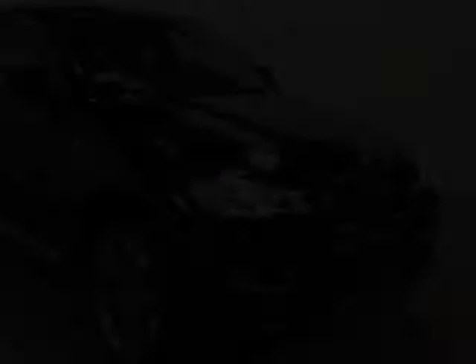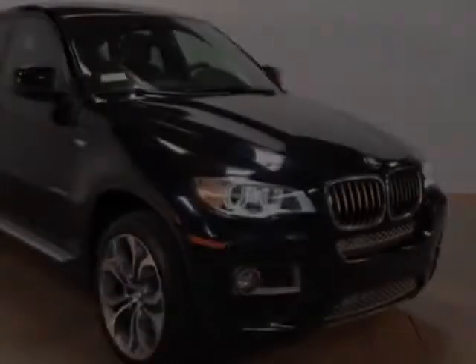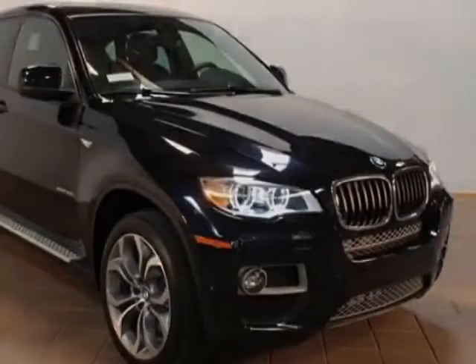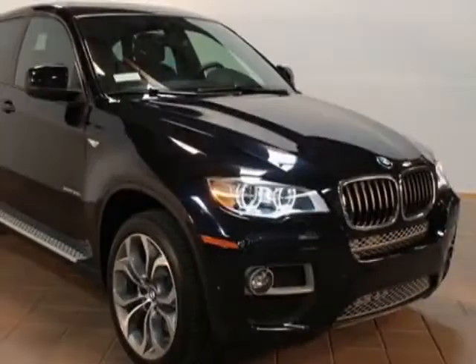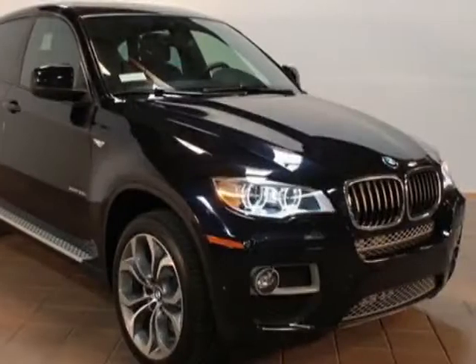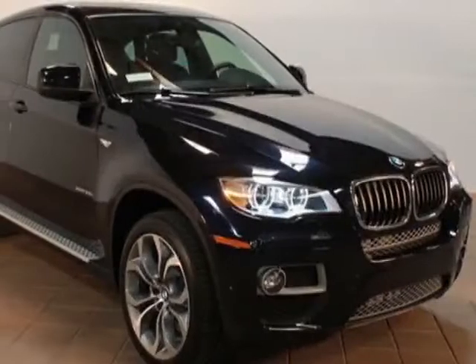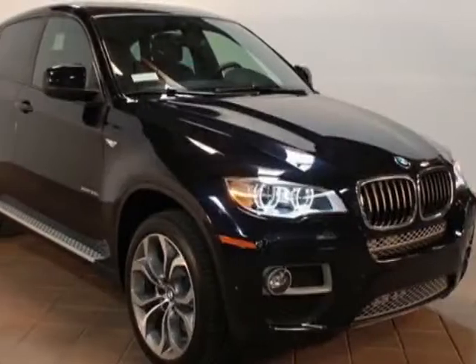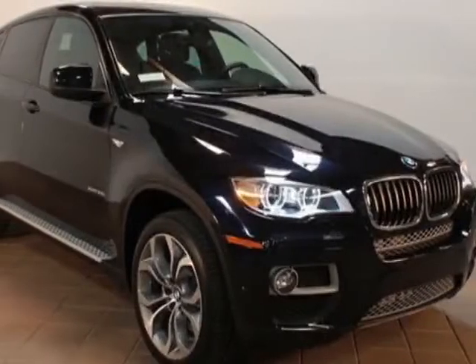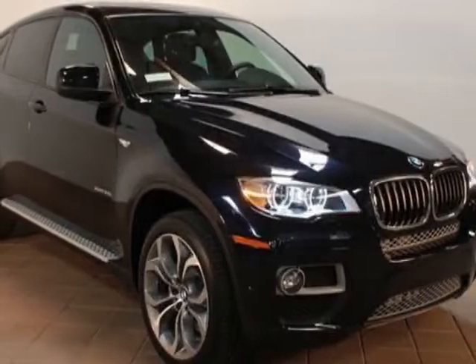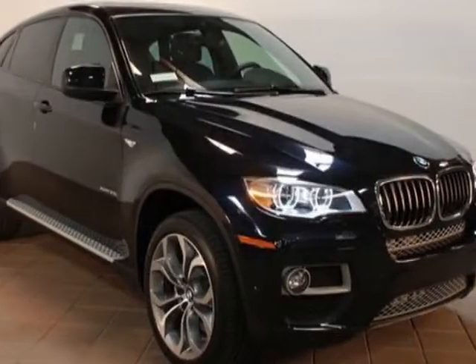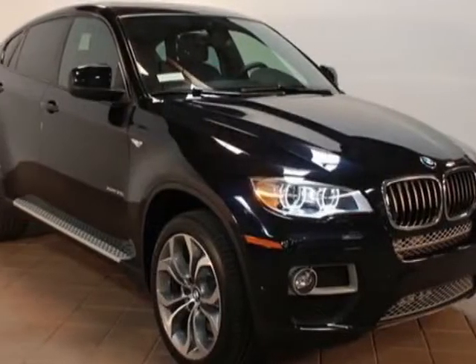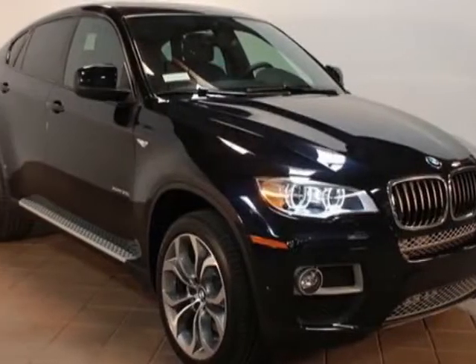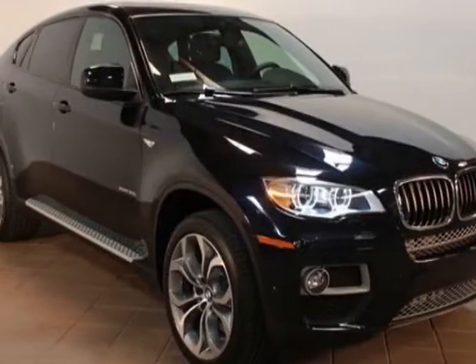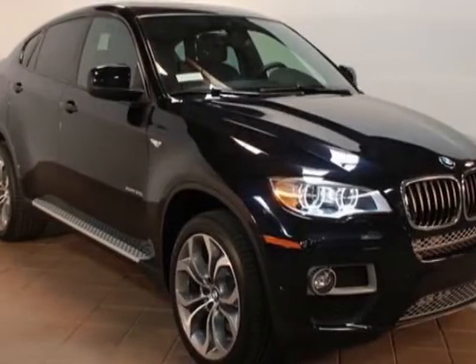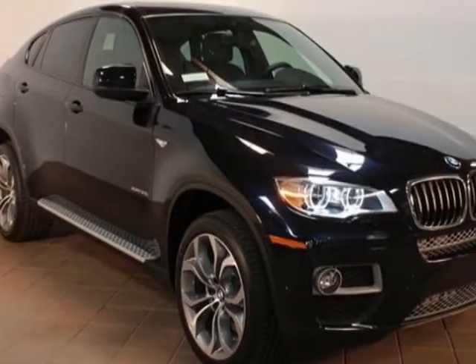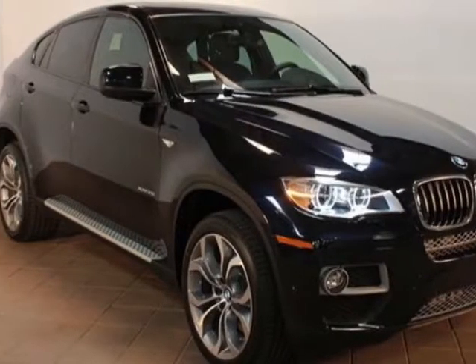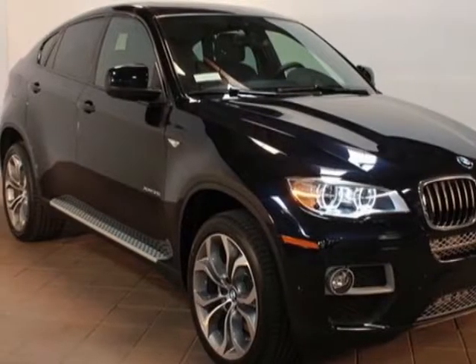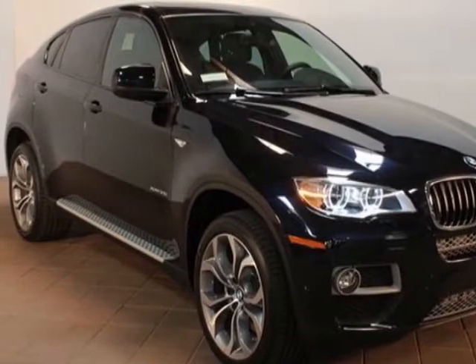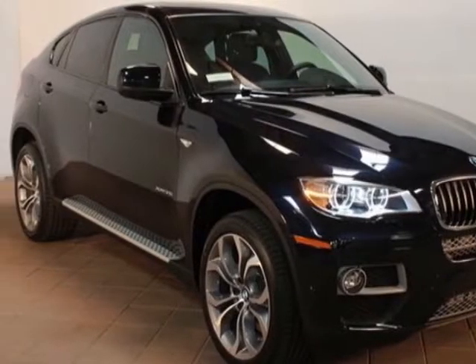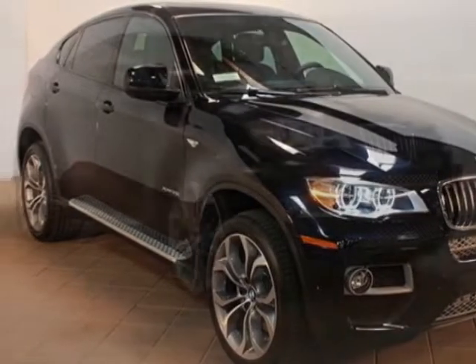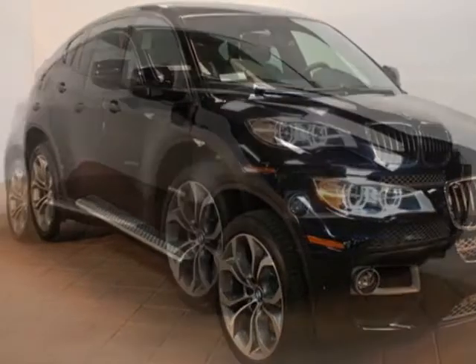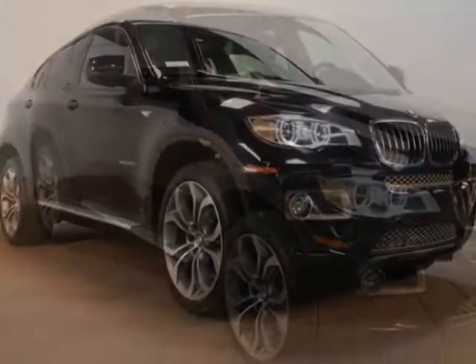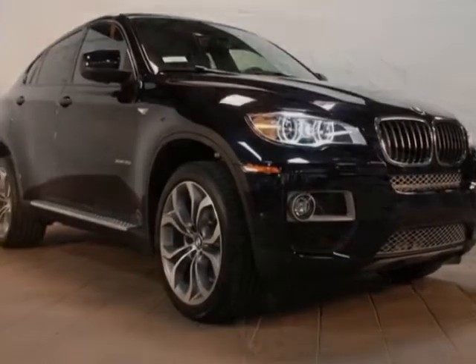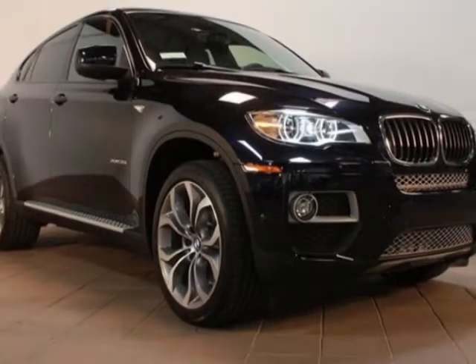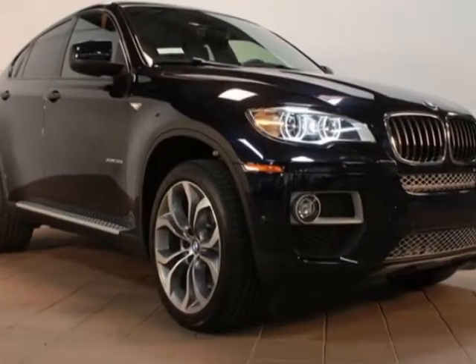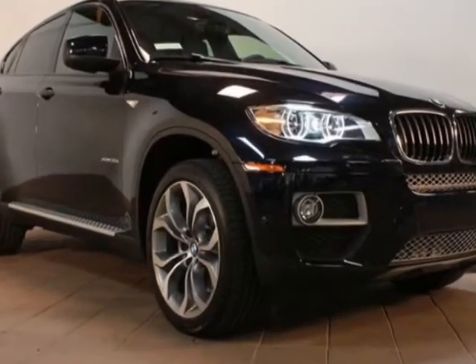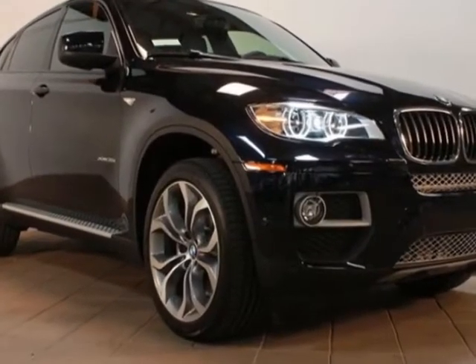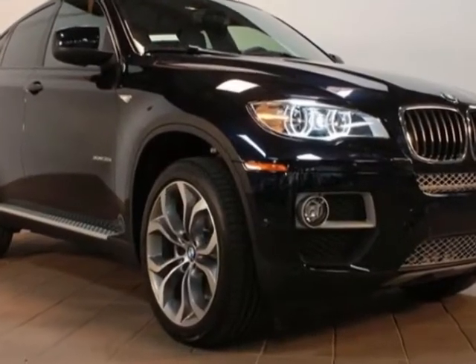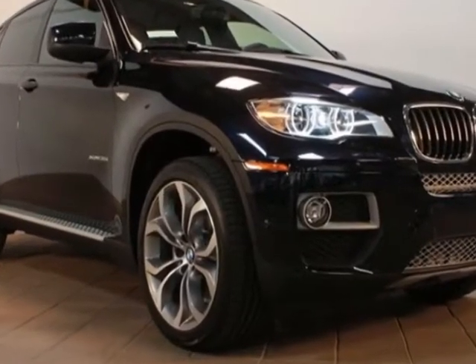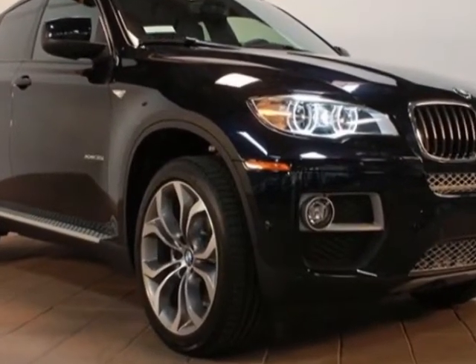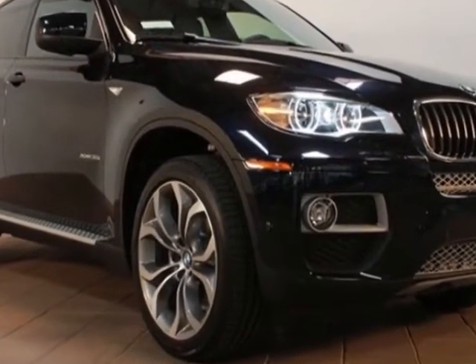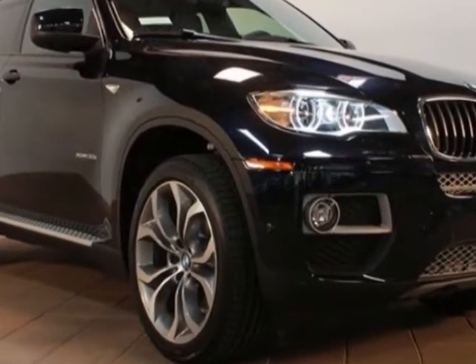Look at this new 2013 BMW X6. For your protection, this vehicle has a full factory warranty.